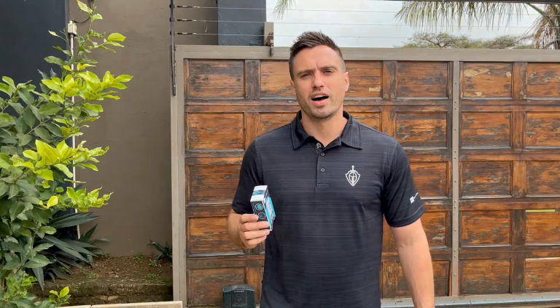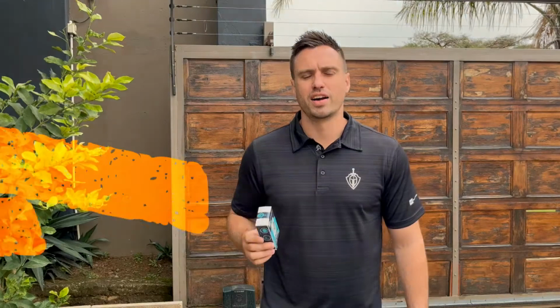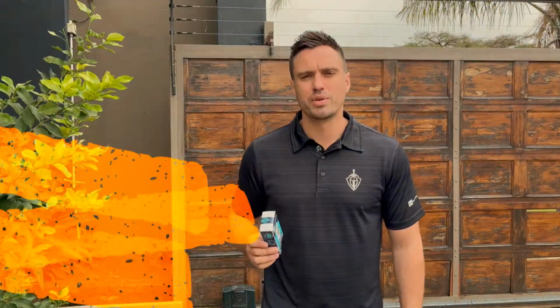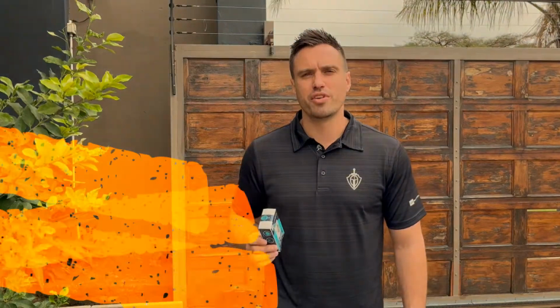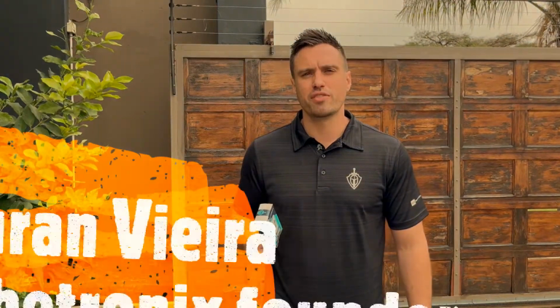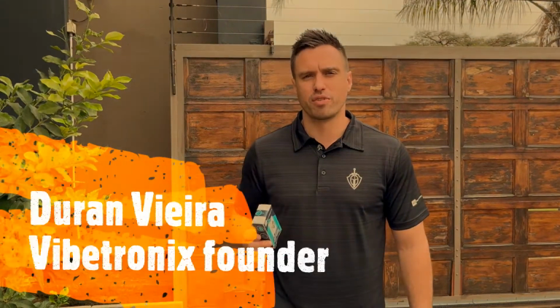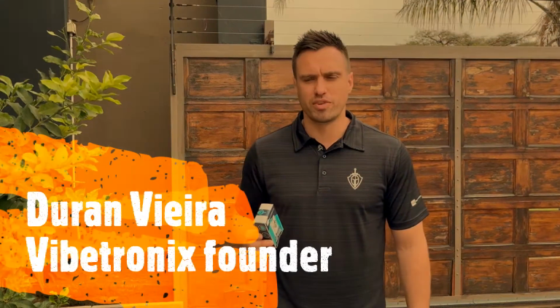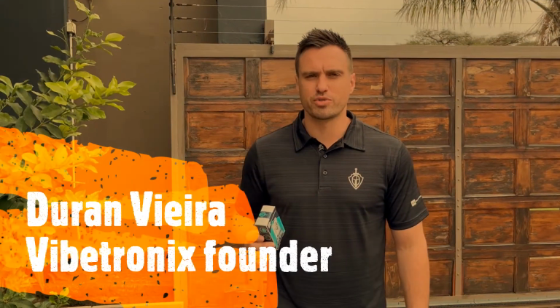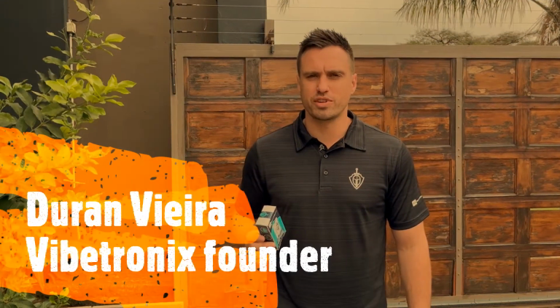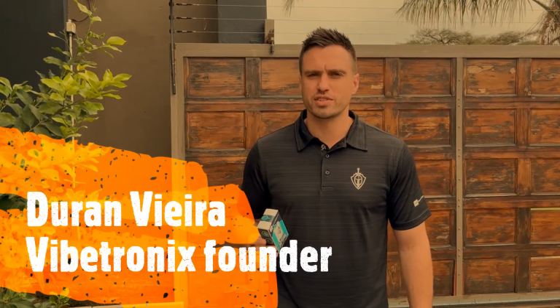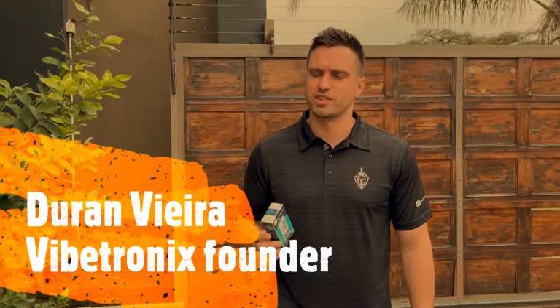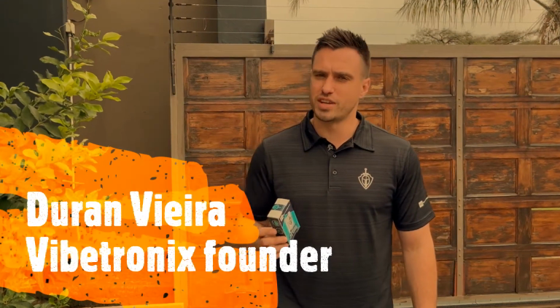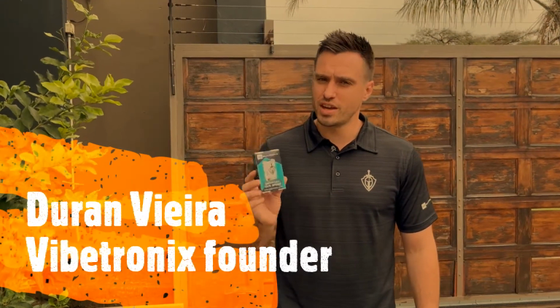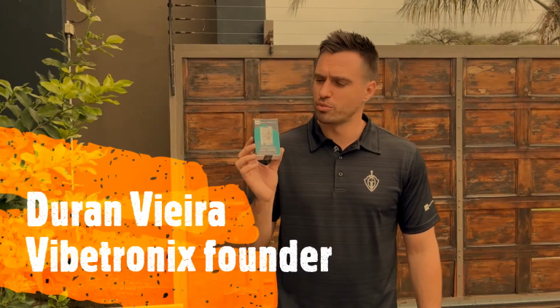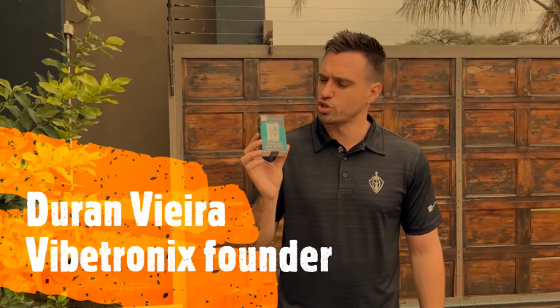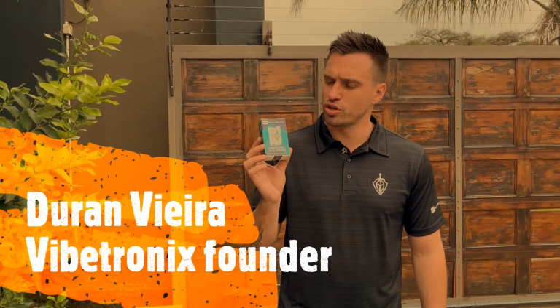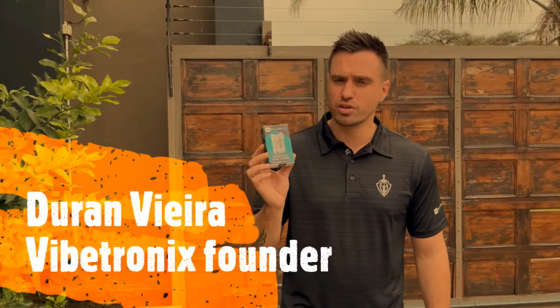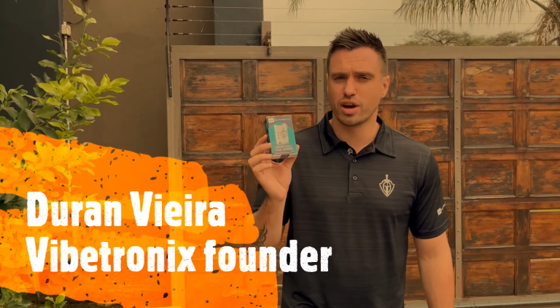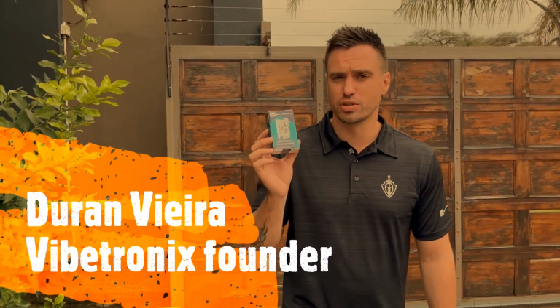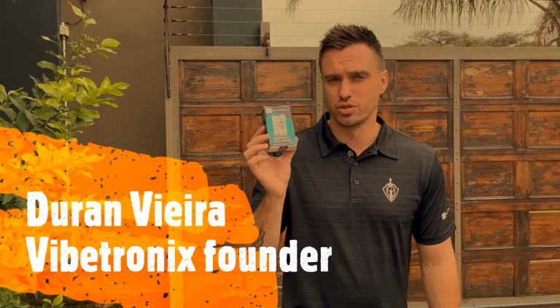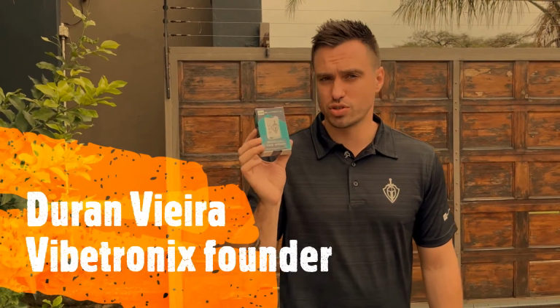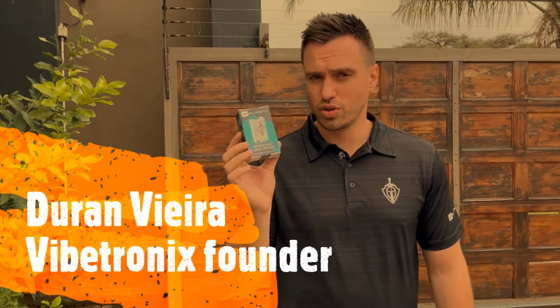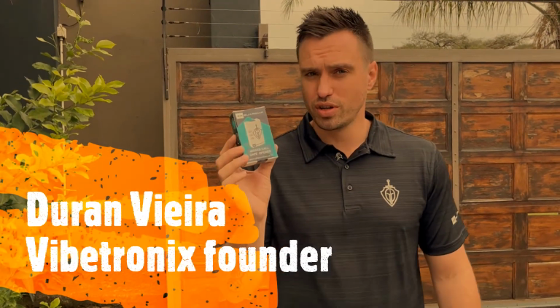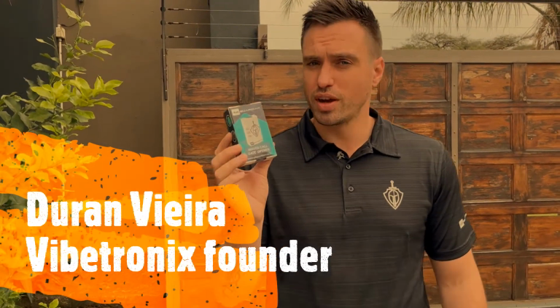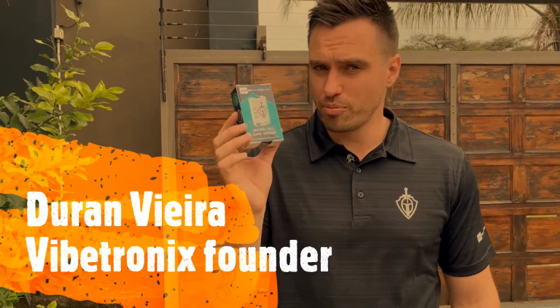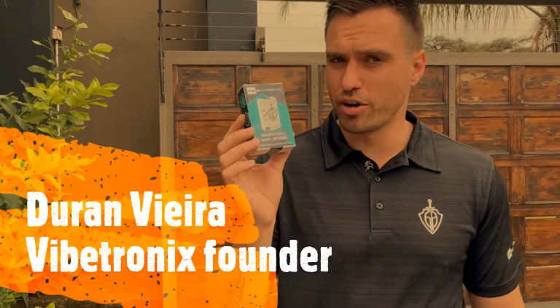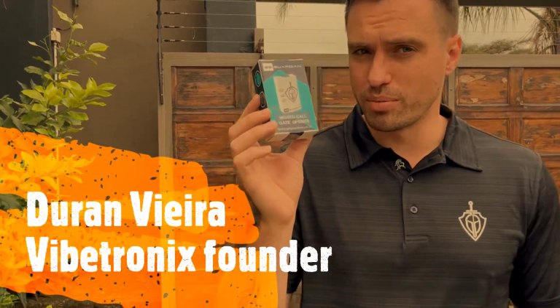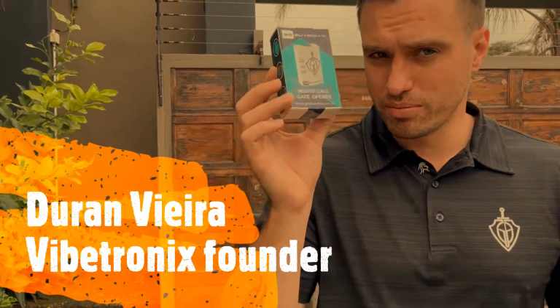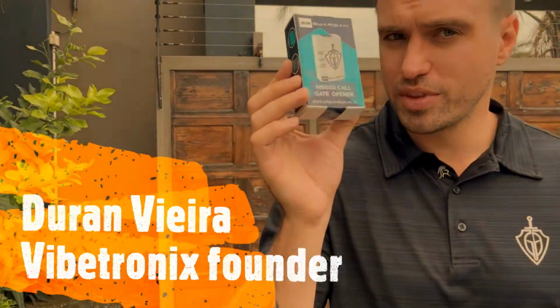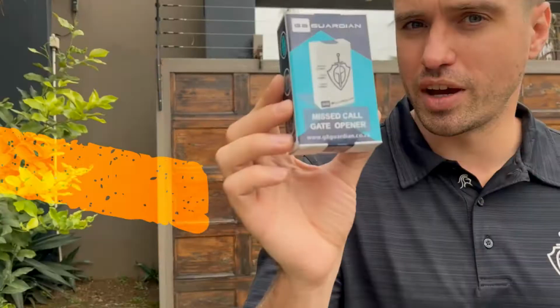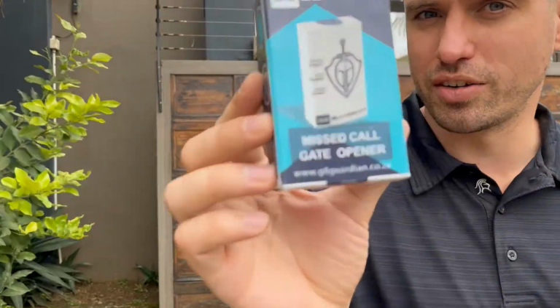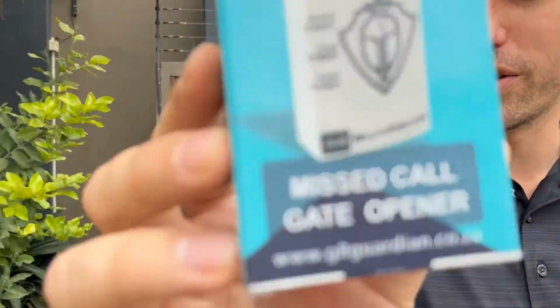Hi, I'm Duran from Vibetronics. Today I'm going to show you how to install and program the Gate Guardian.